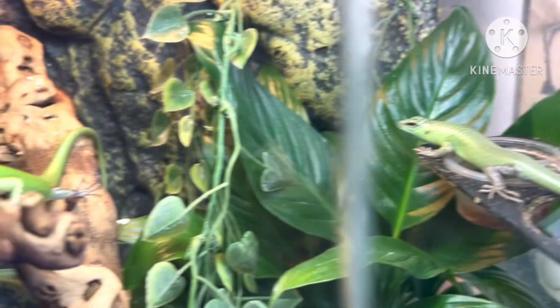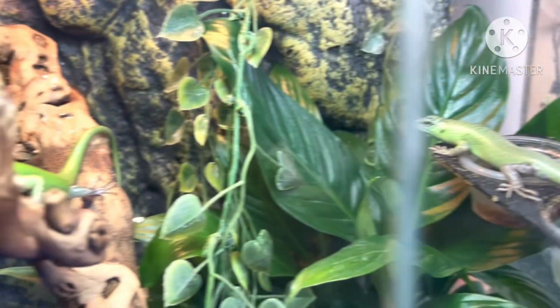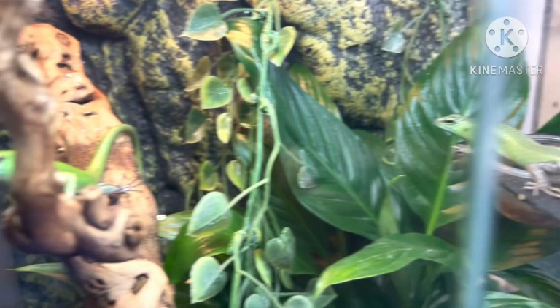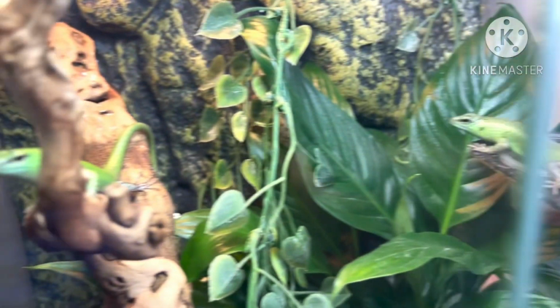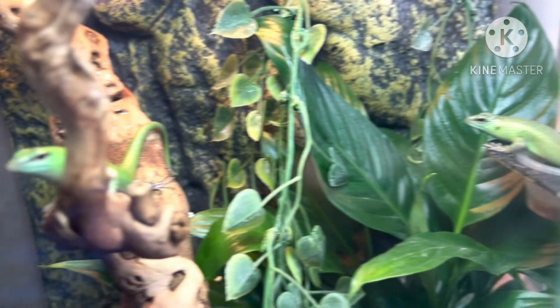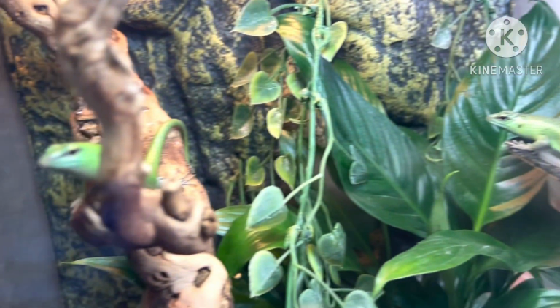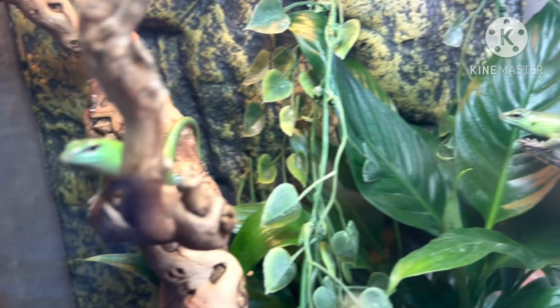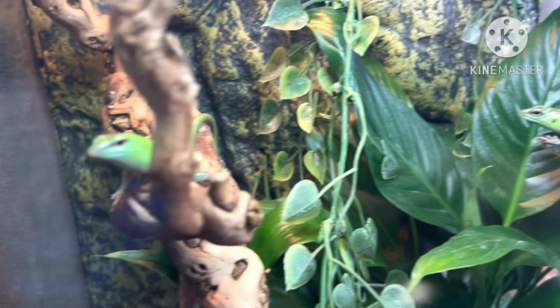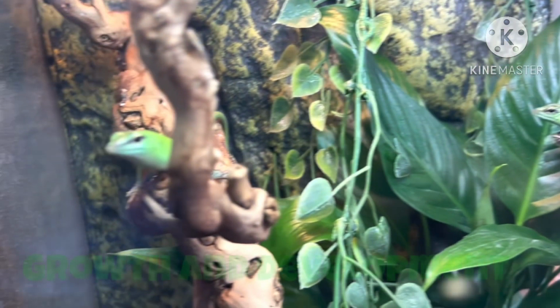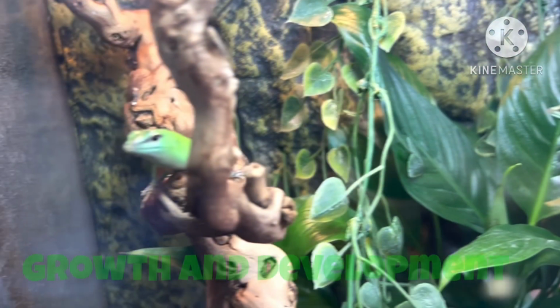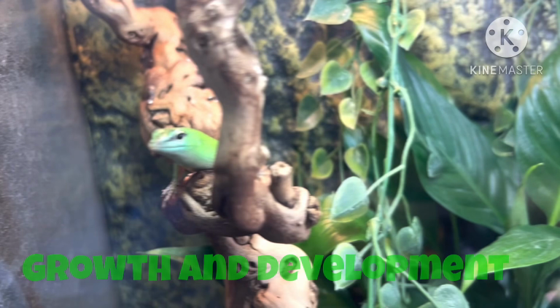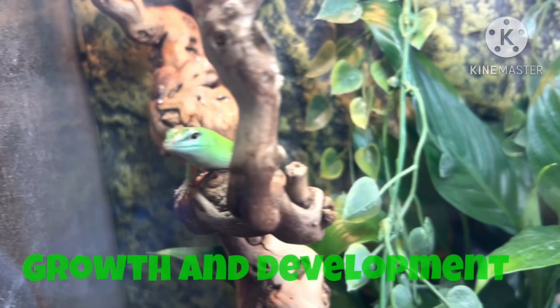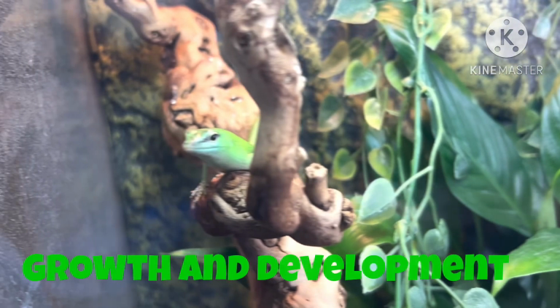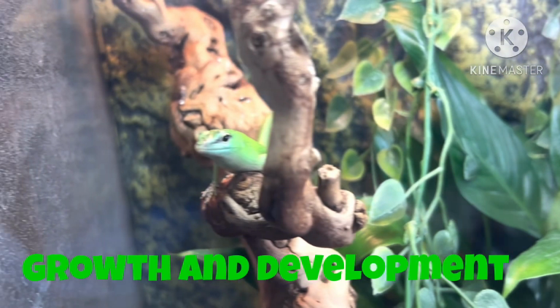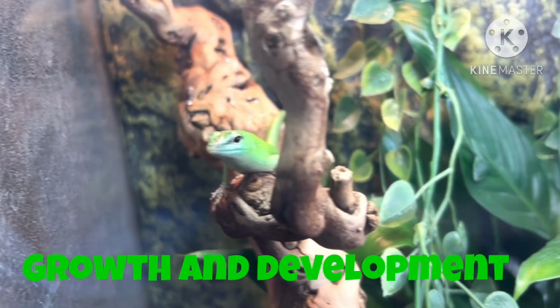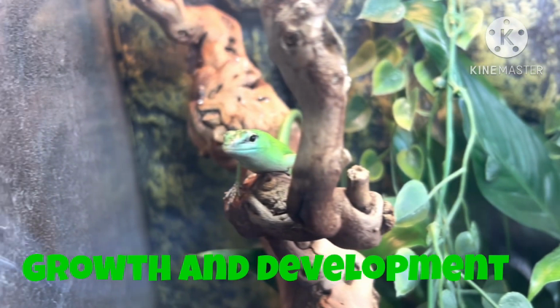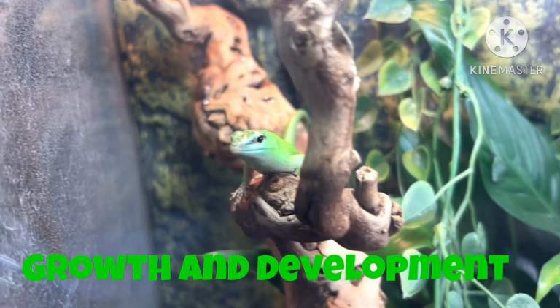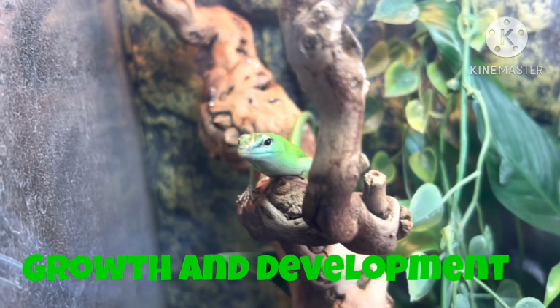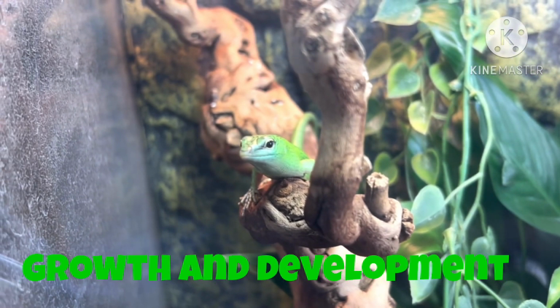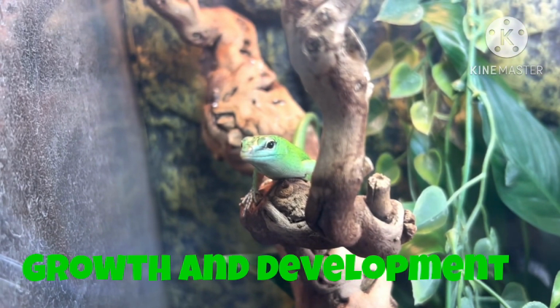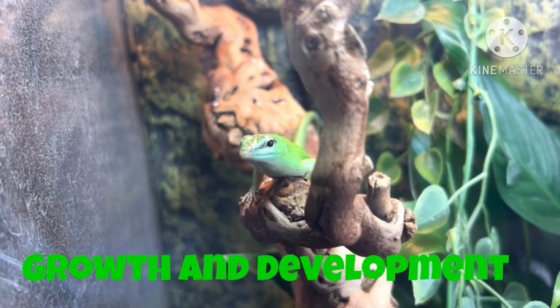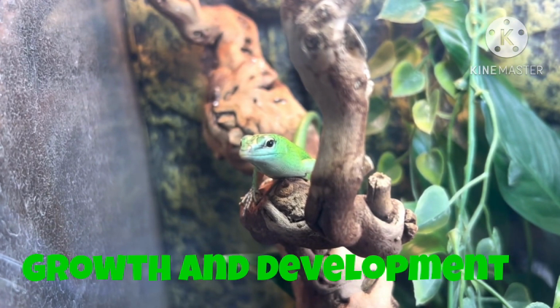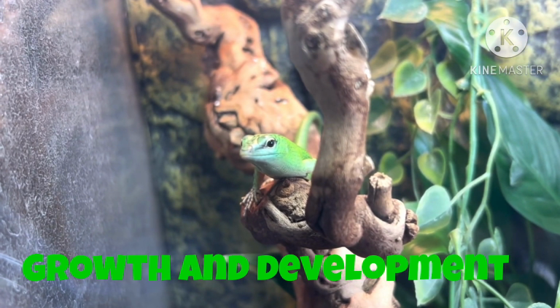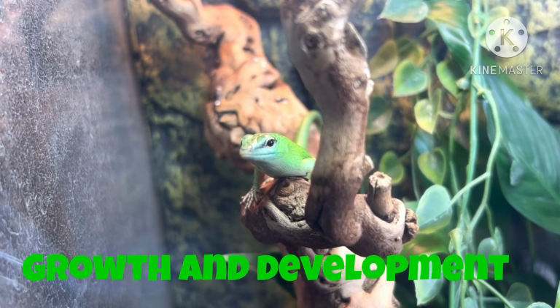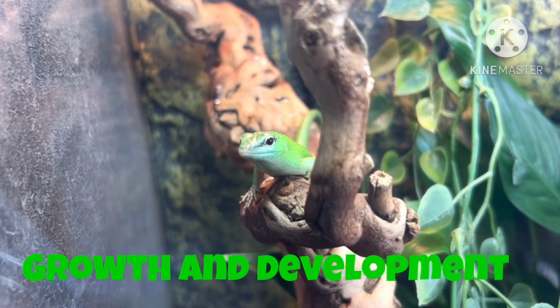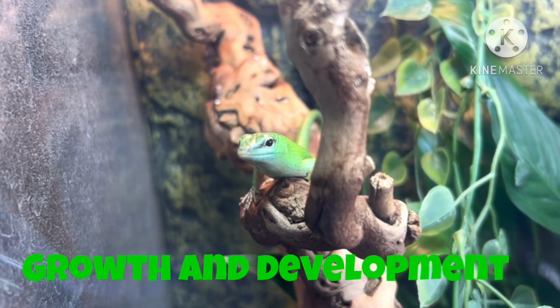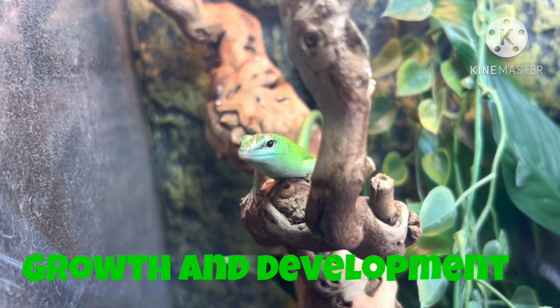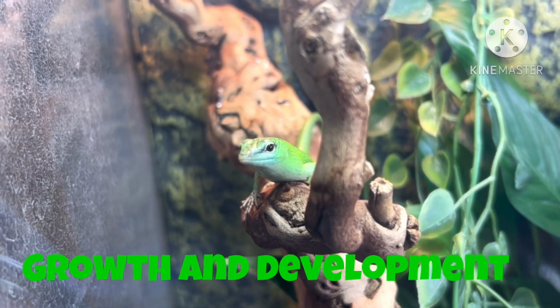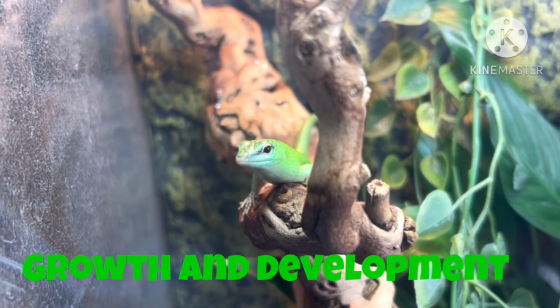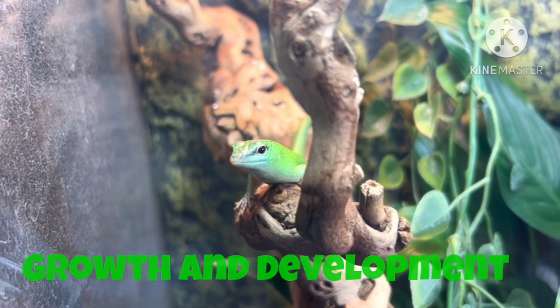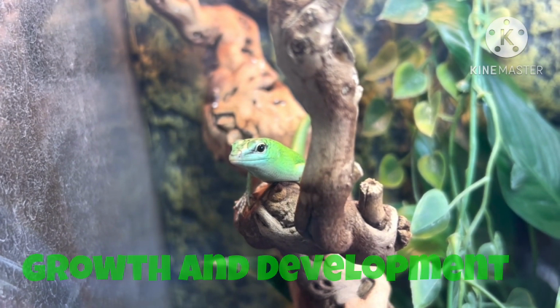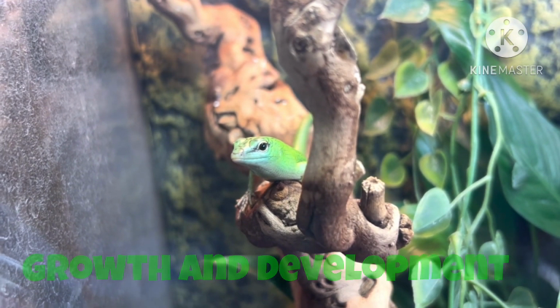This is a baby emerald tree skink that is growing and developing, another one of the criteria of life.